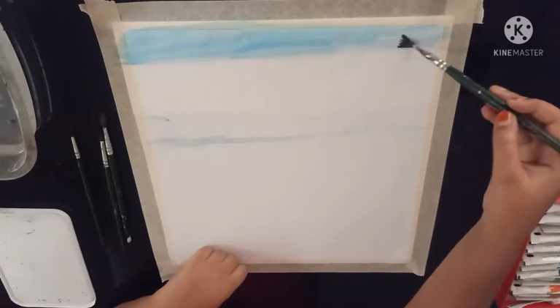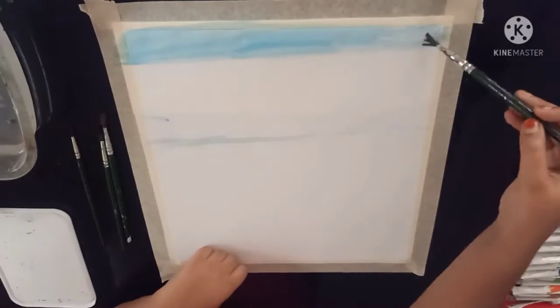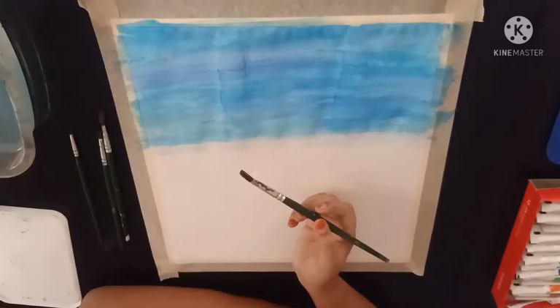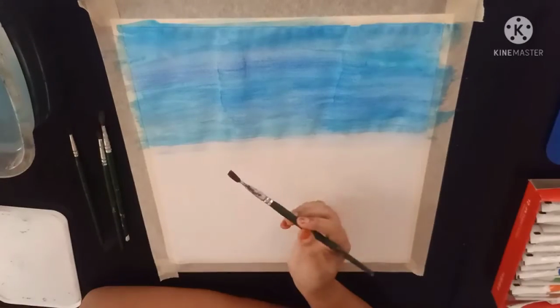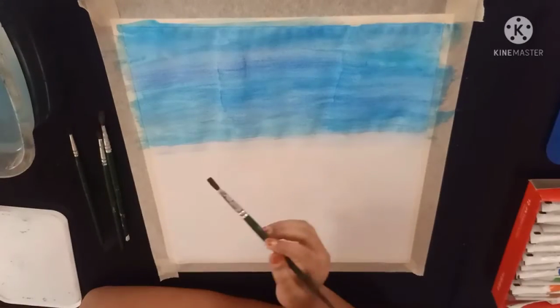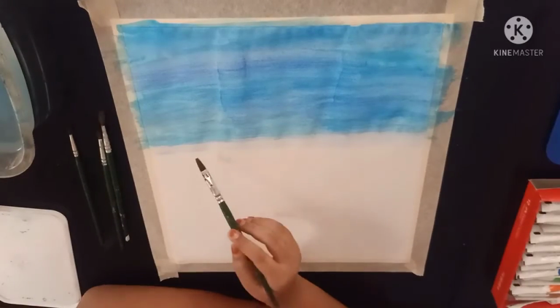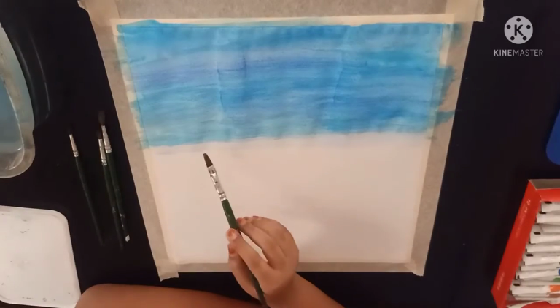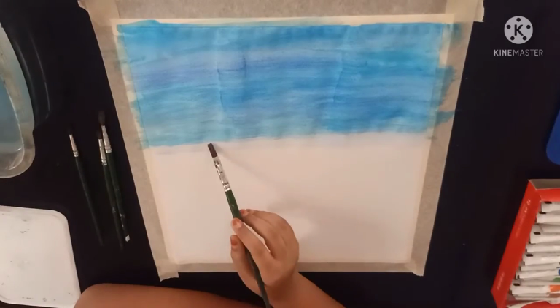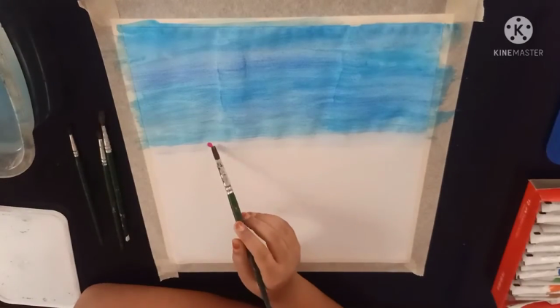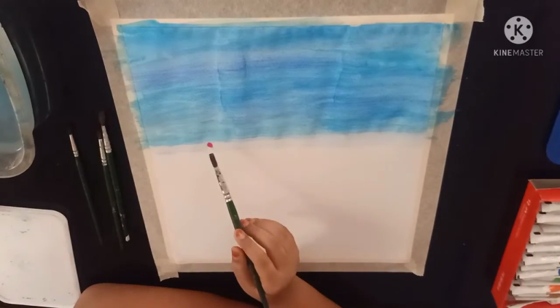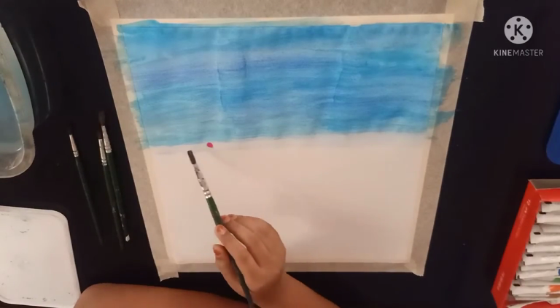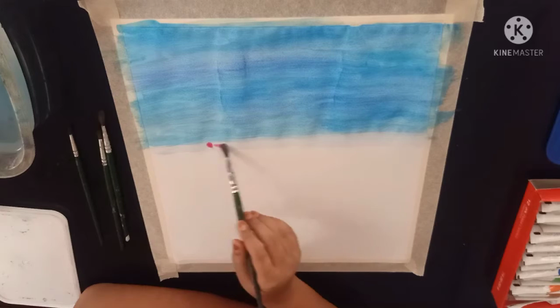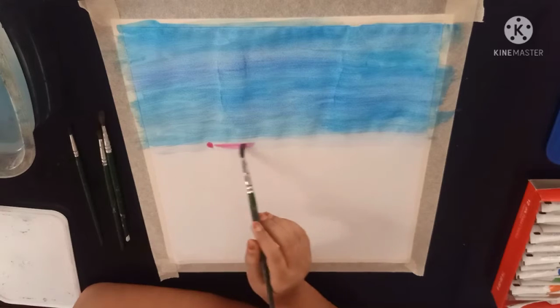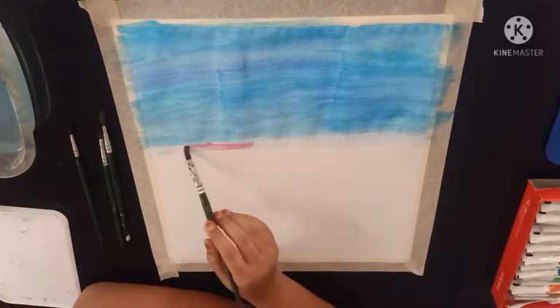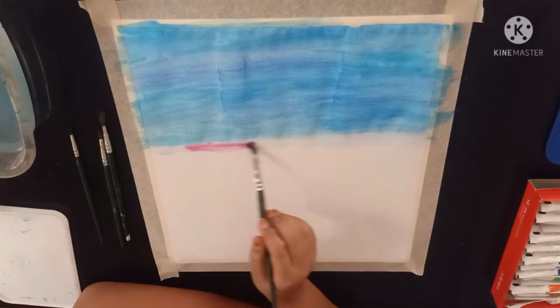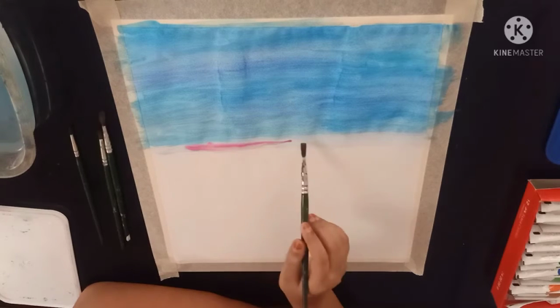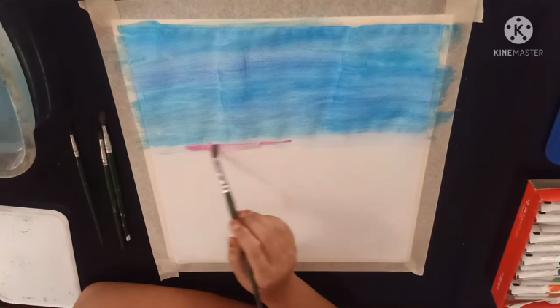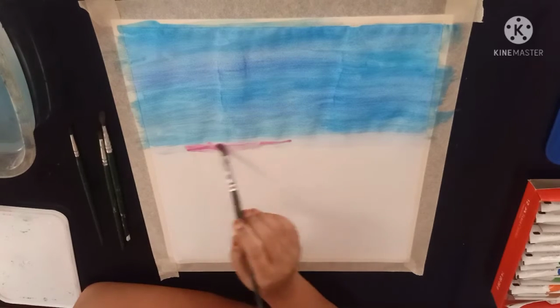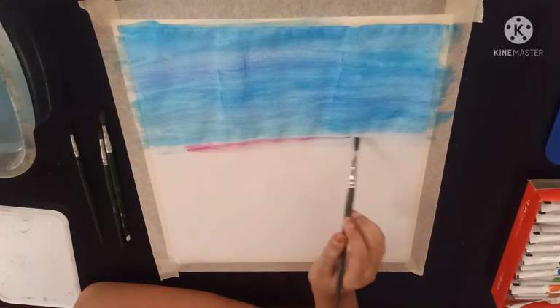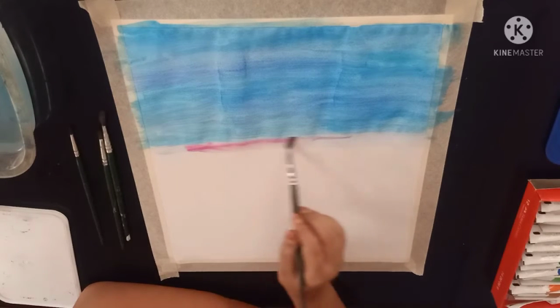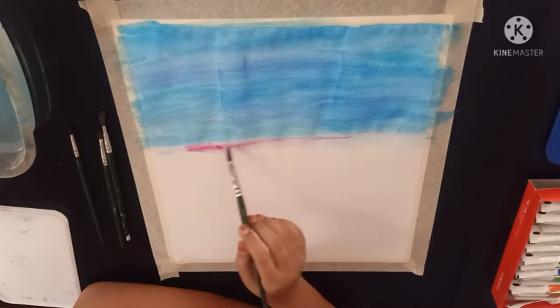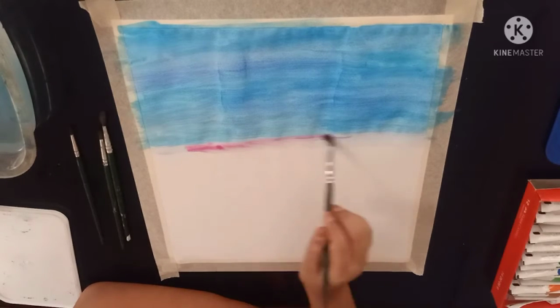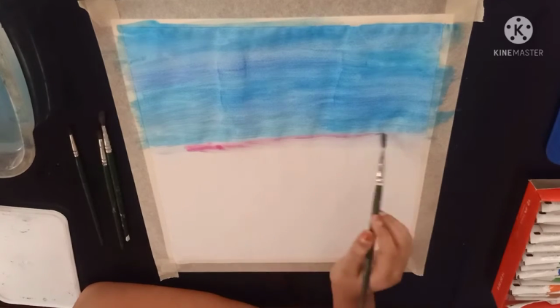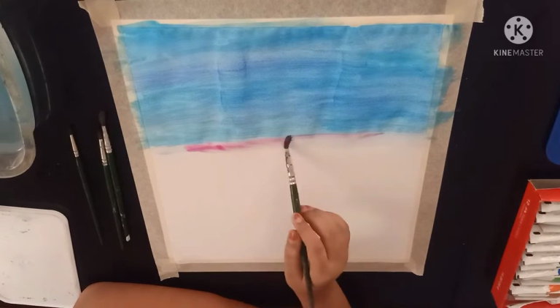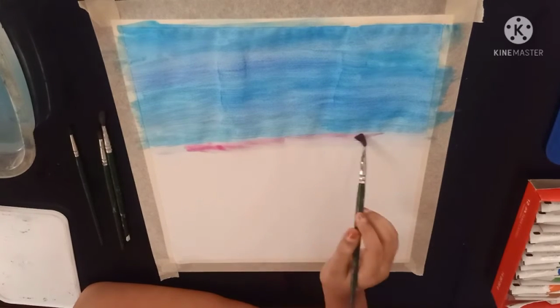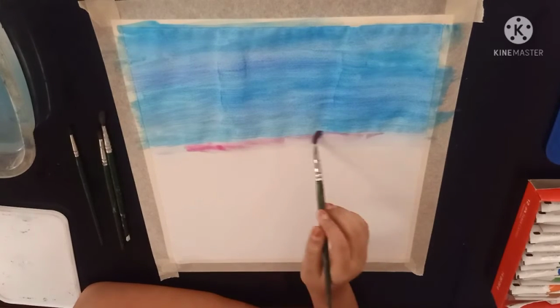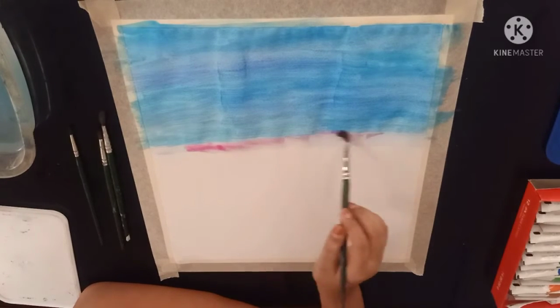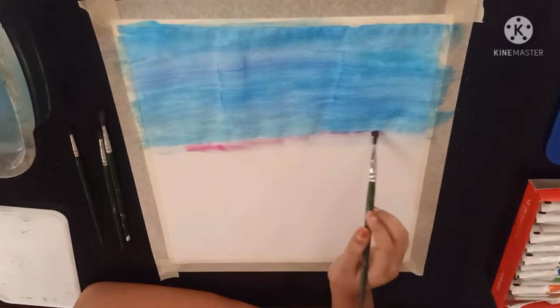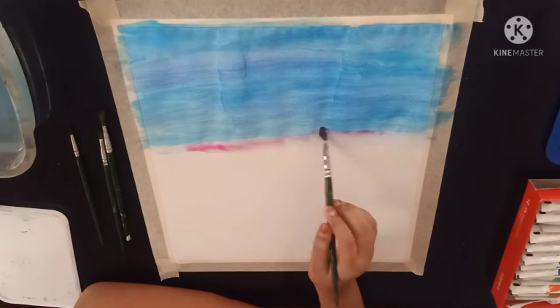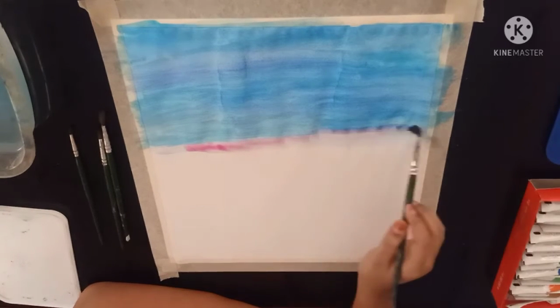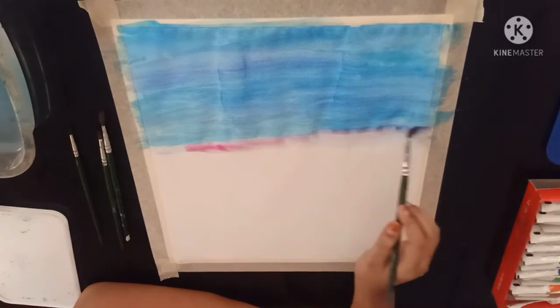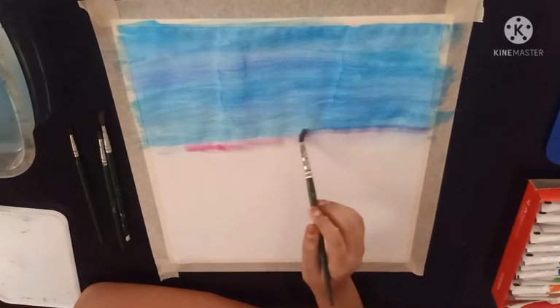Now I am using my pink colour and blend it with the blue.